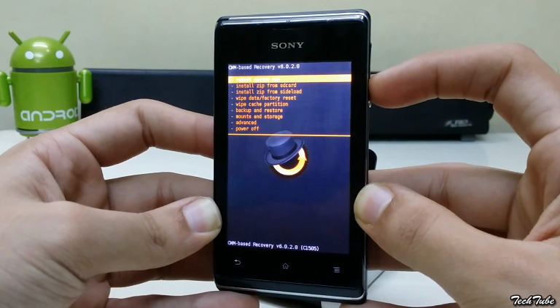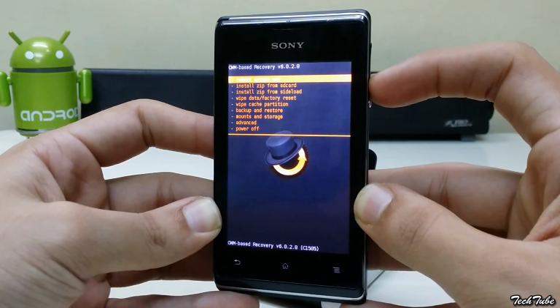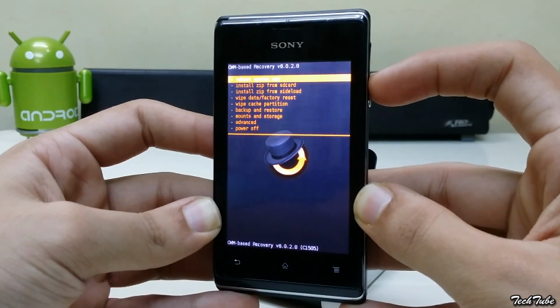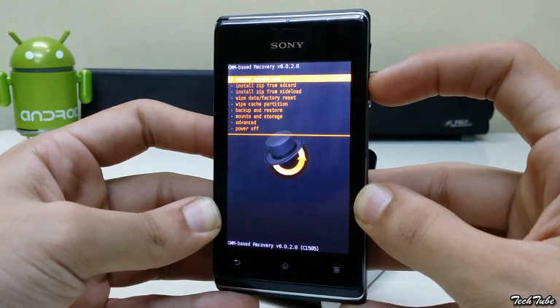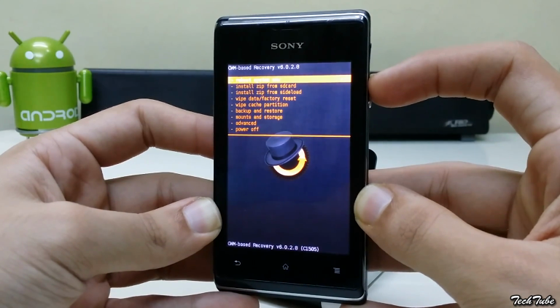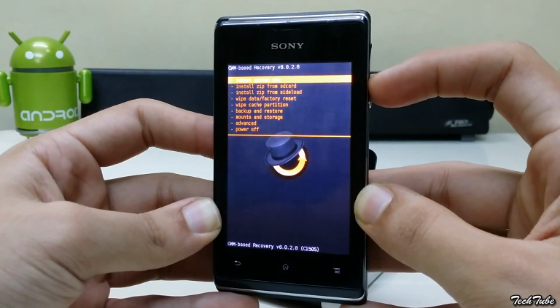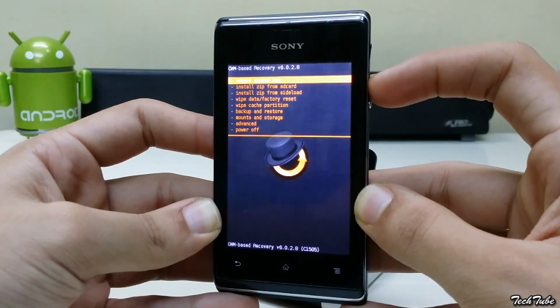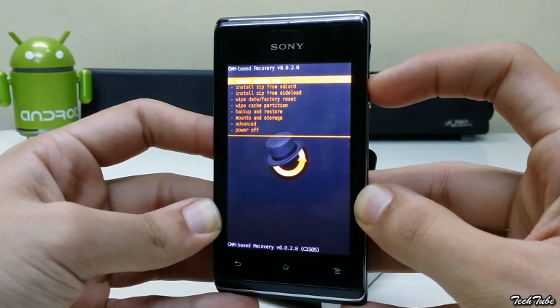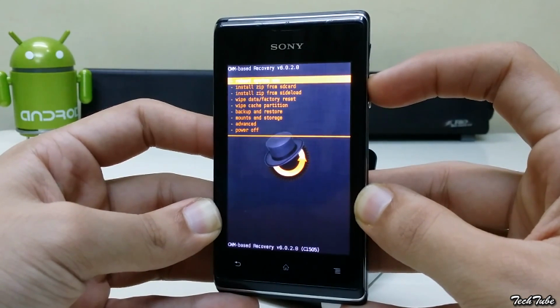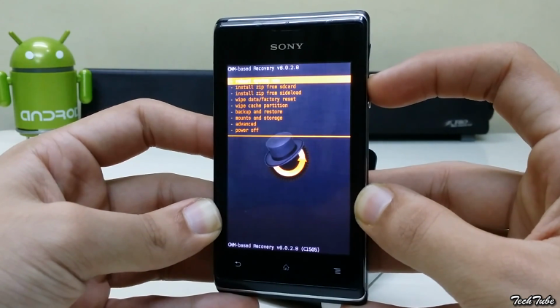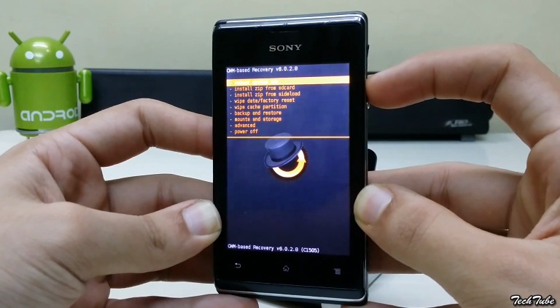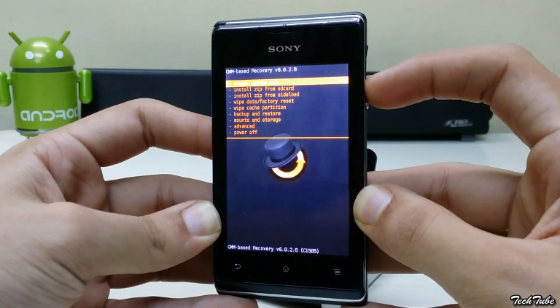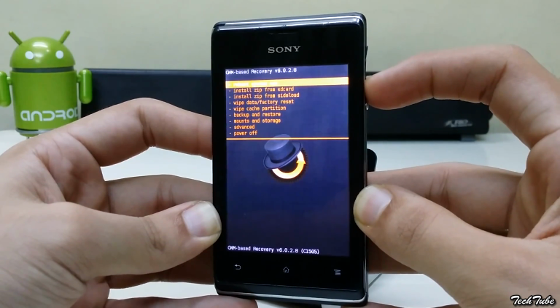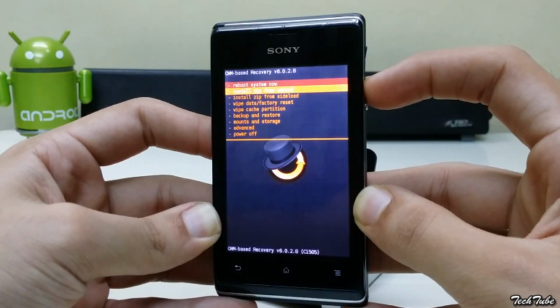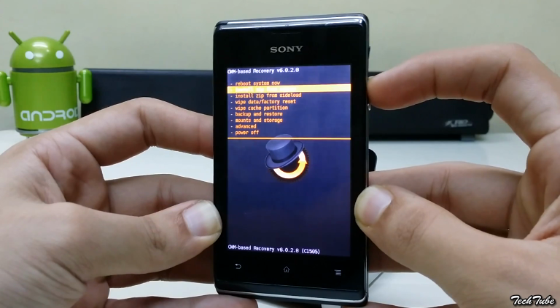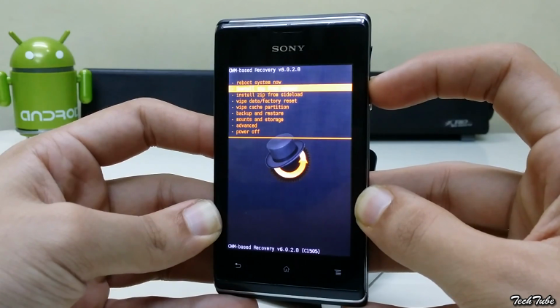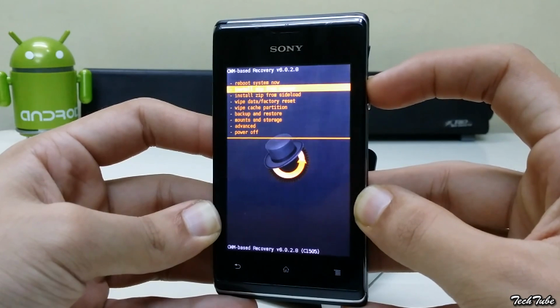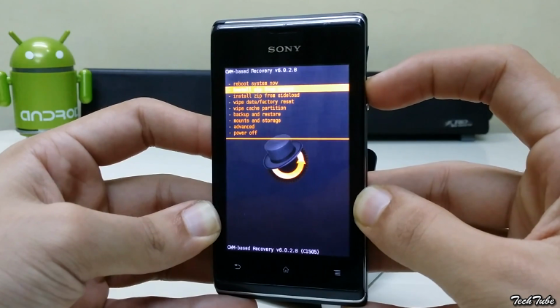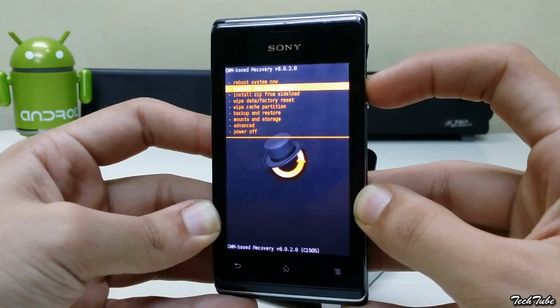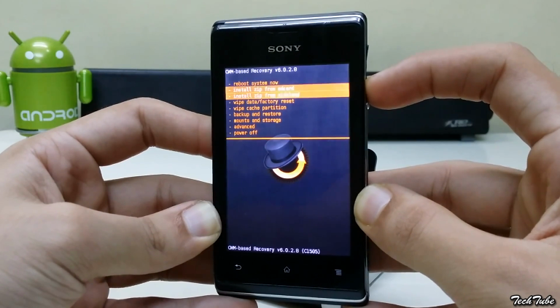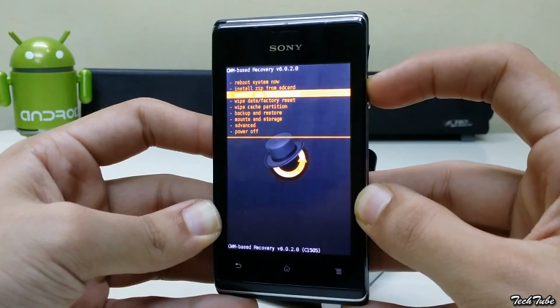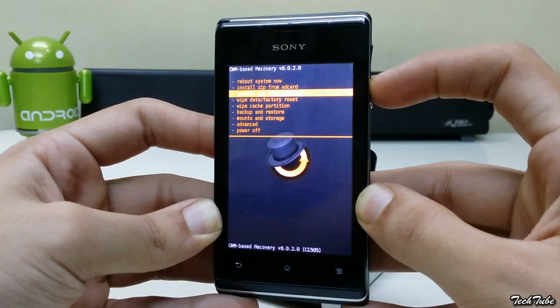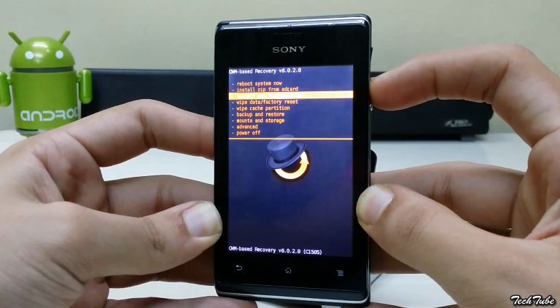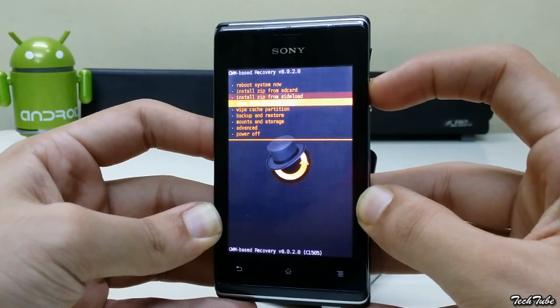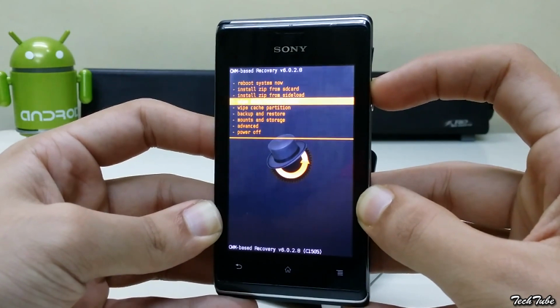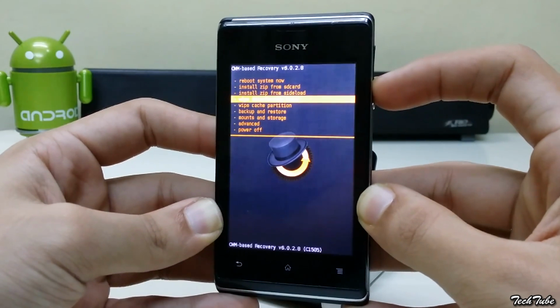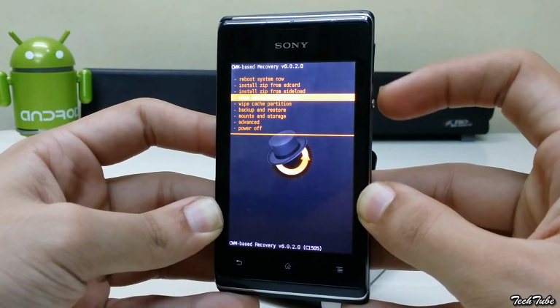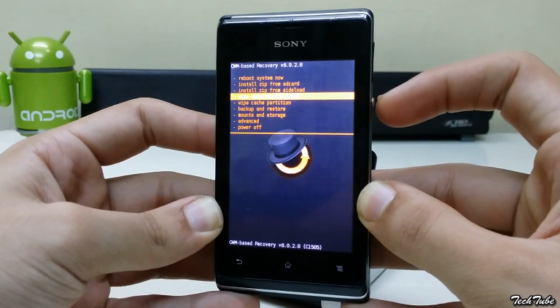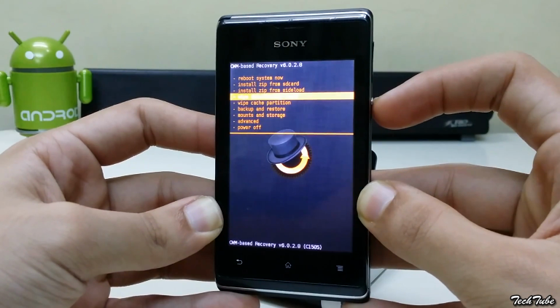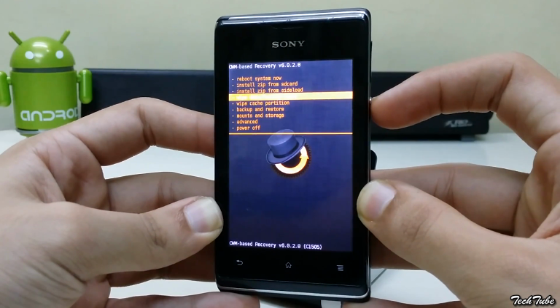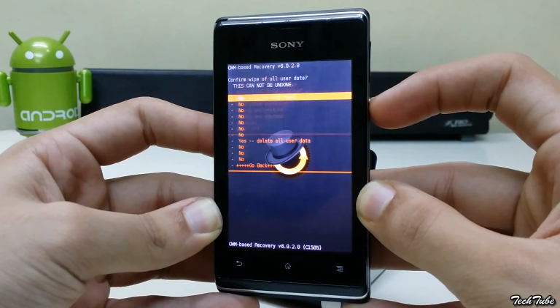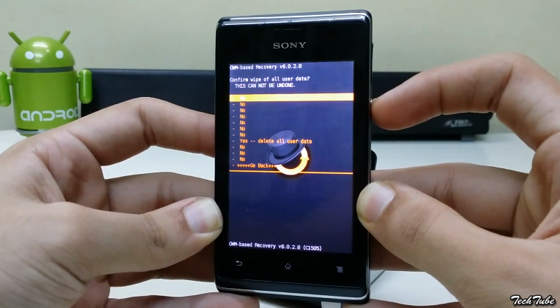Now go to wipe data factory reset and click Yes.